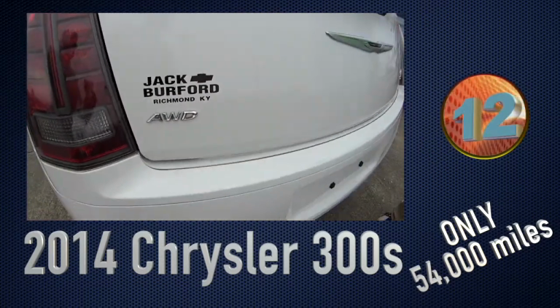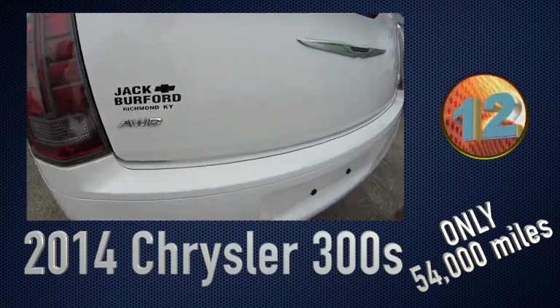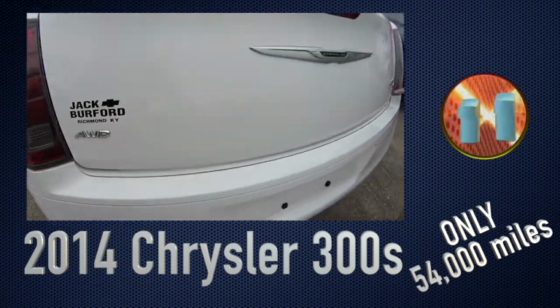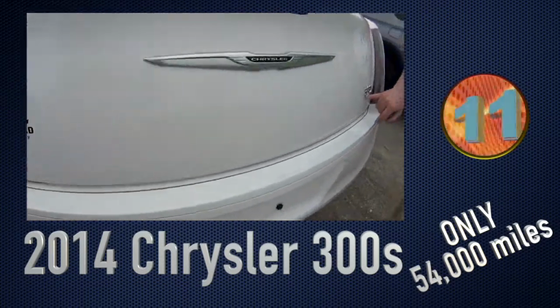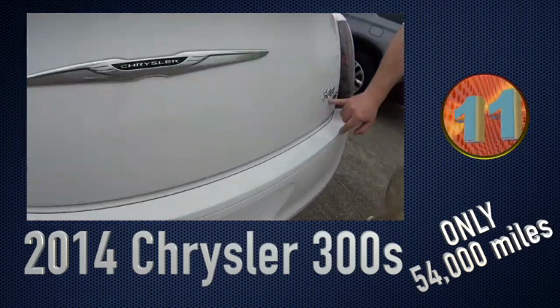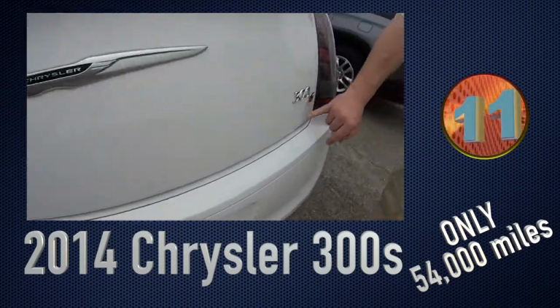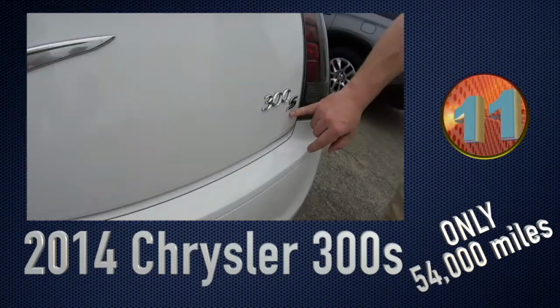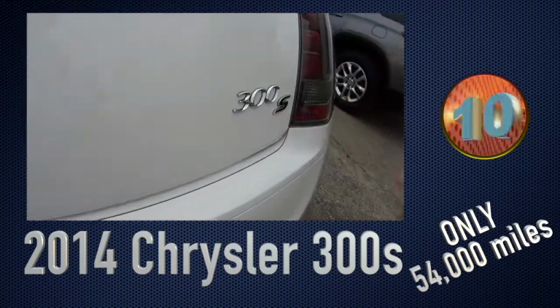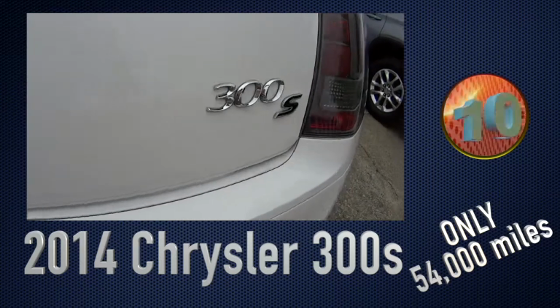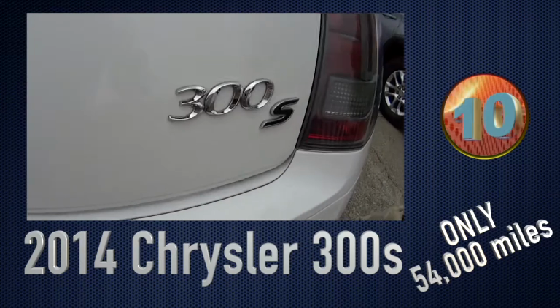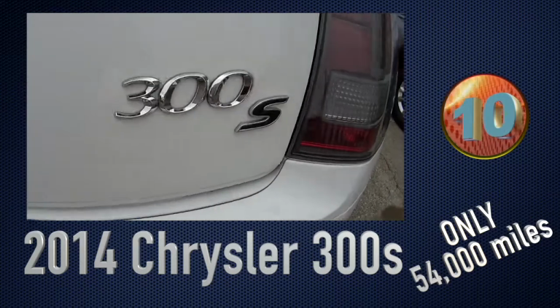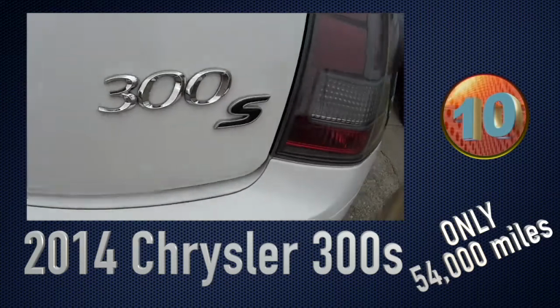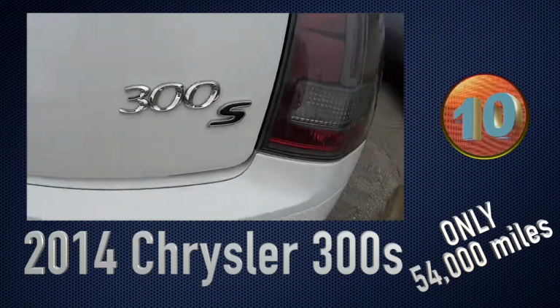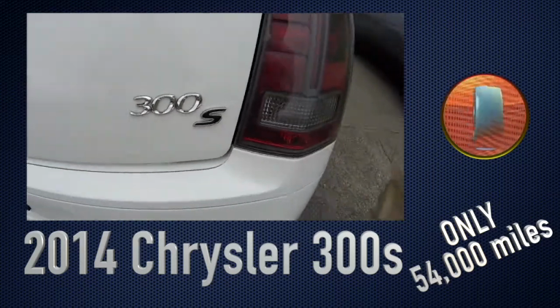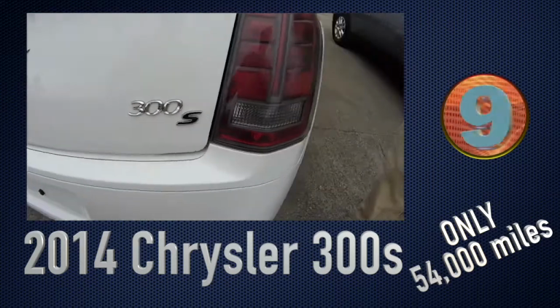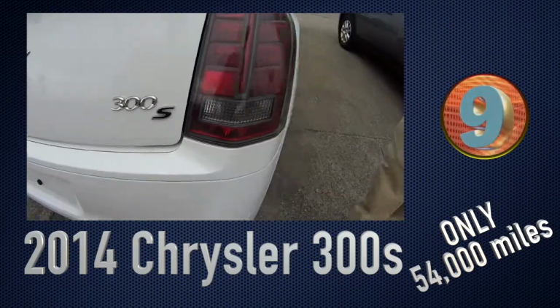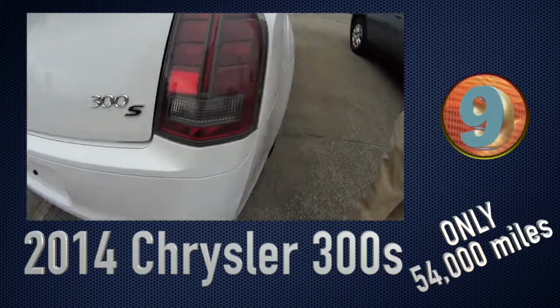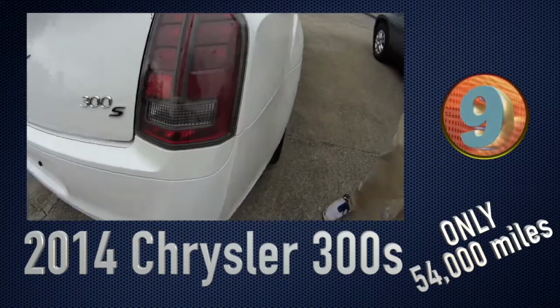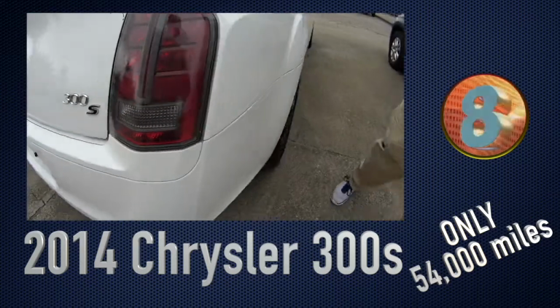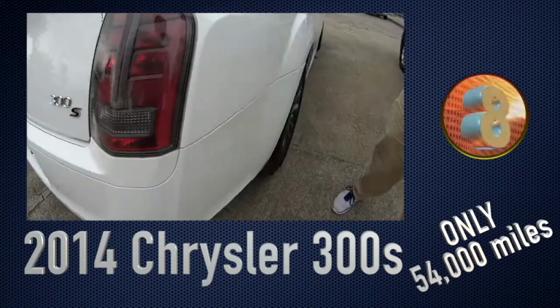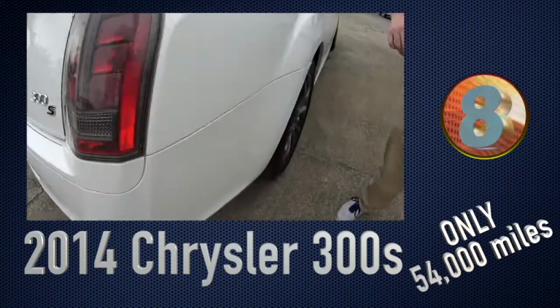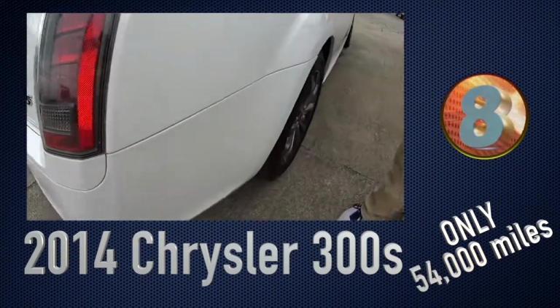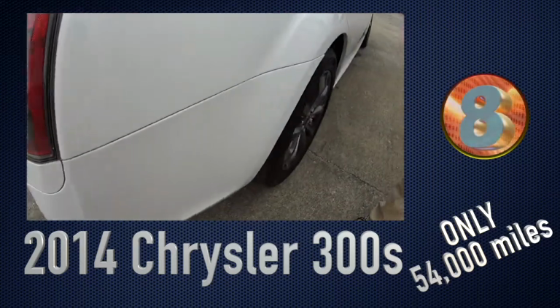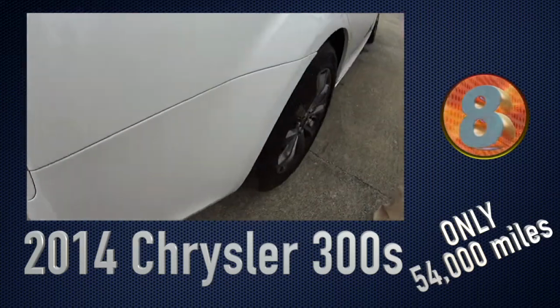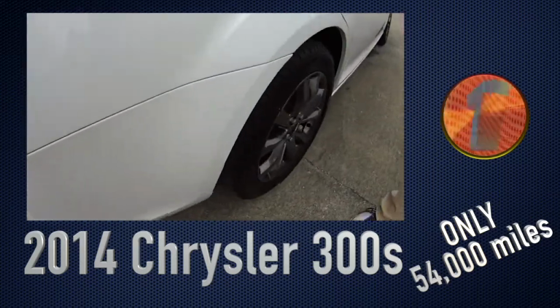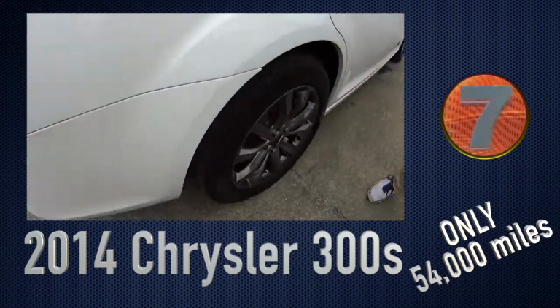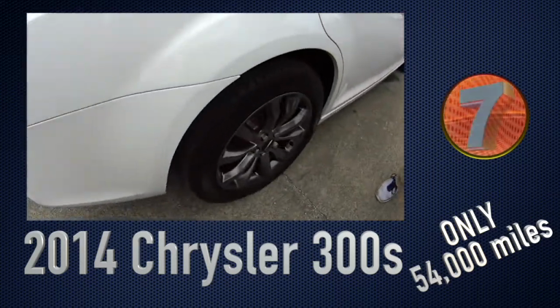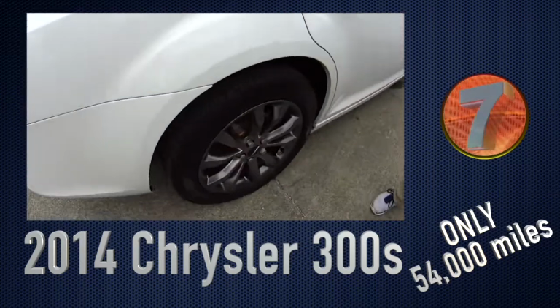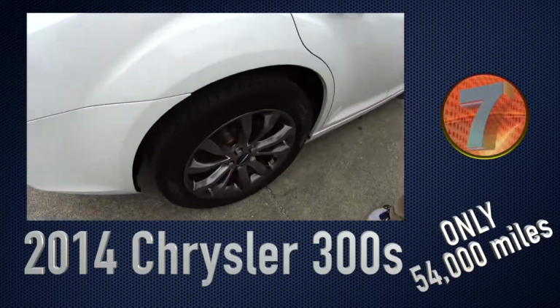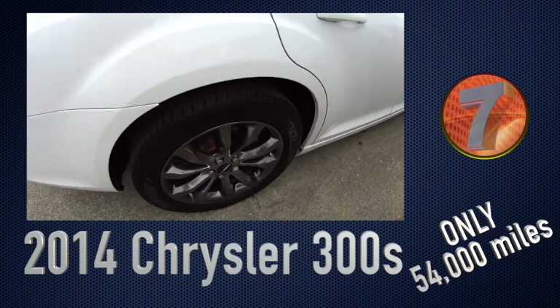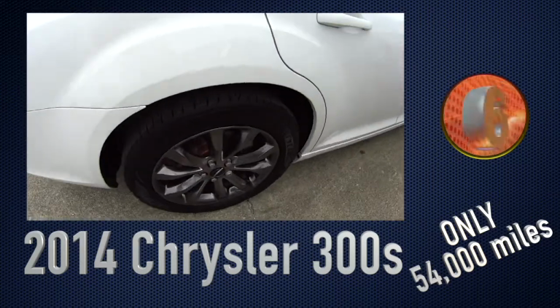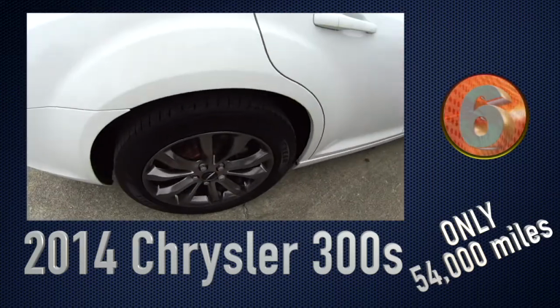It is a 300S — a very good-looking car with a lot of room in it. Check it out at jackburford.com.